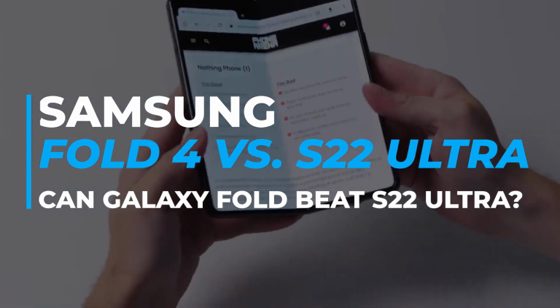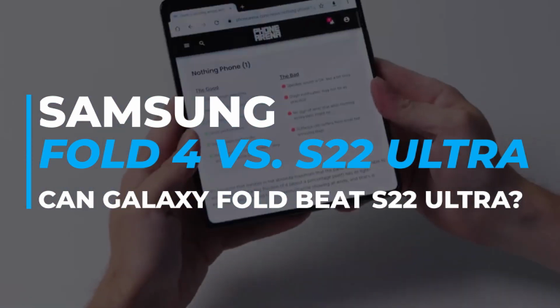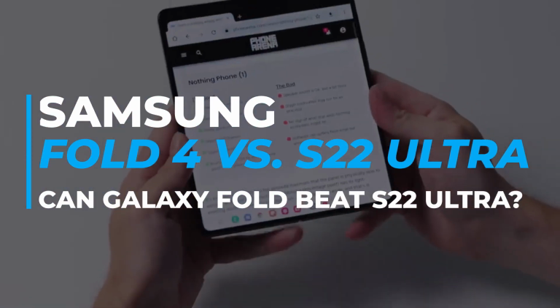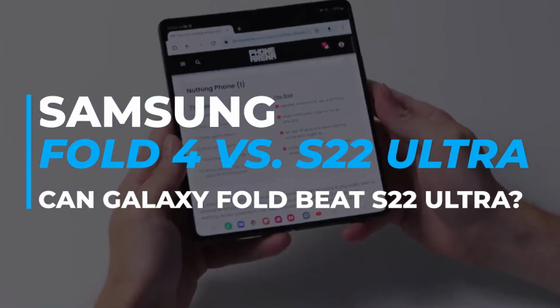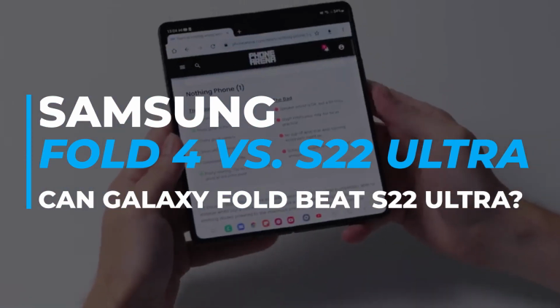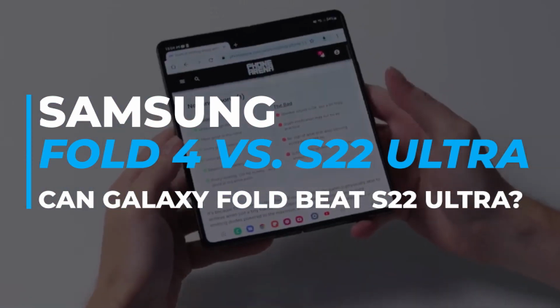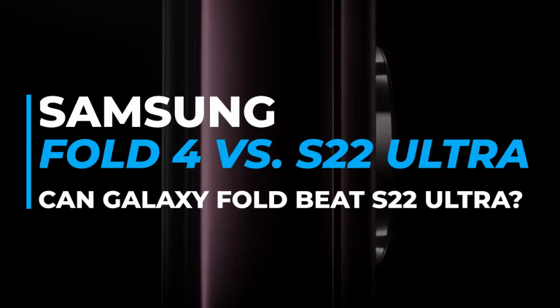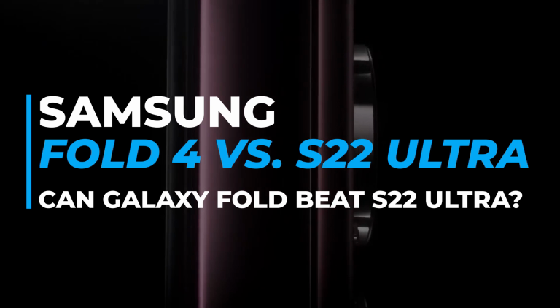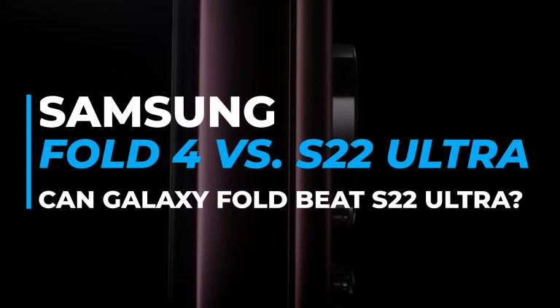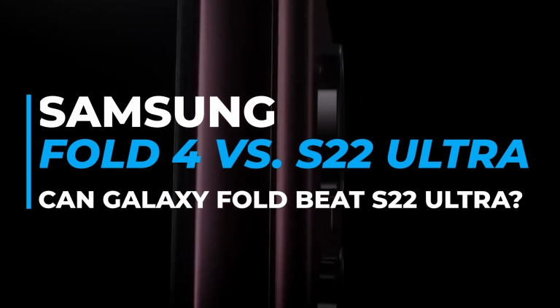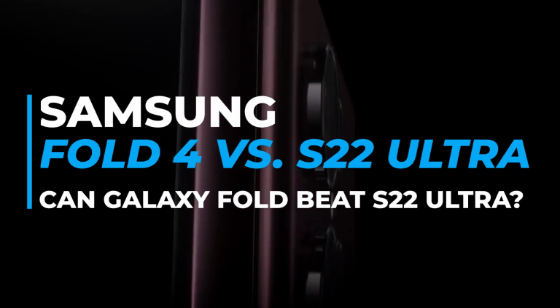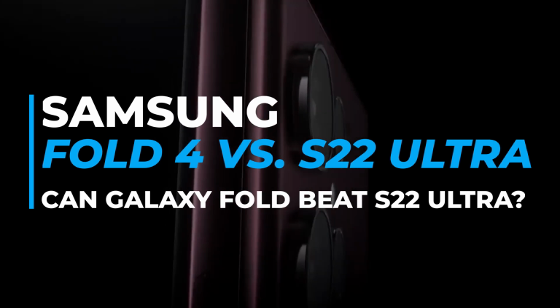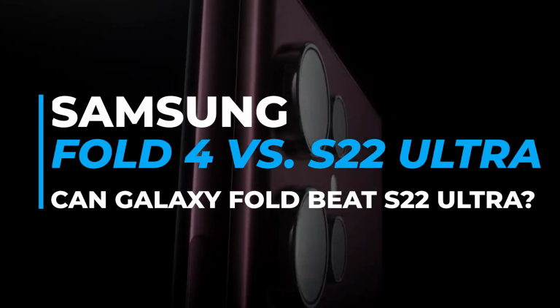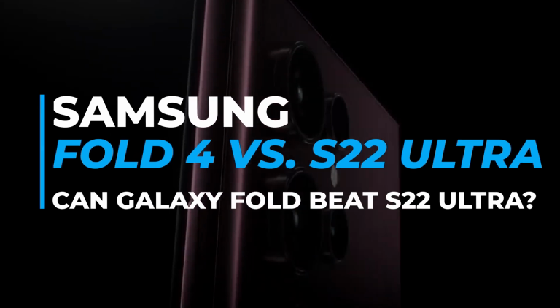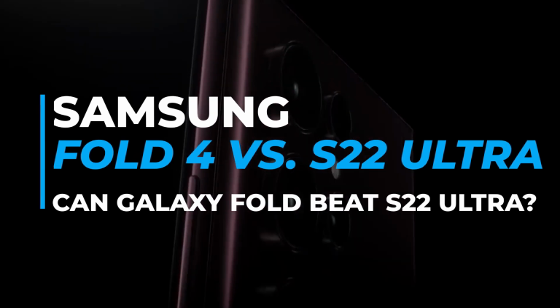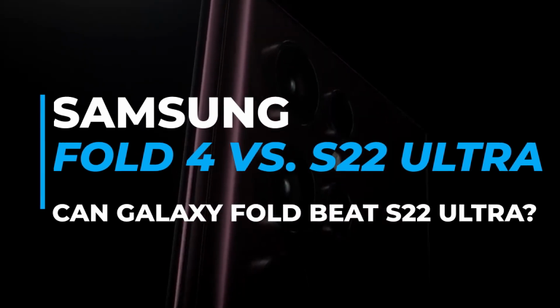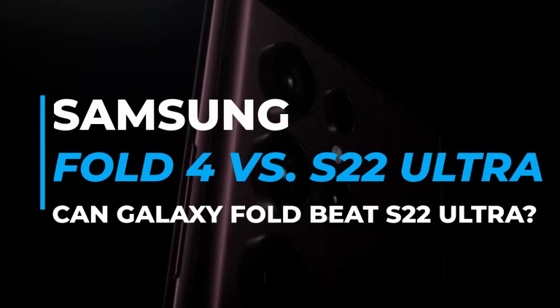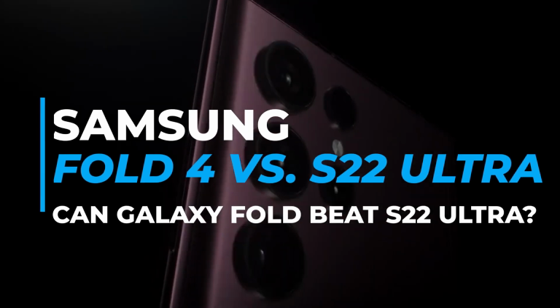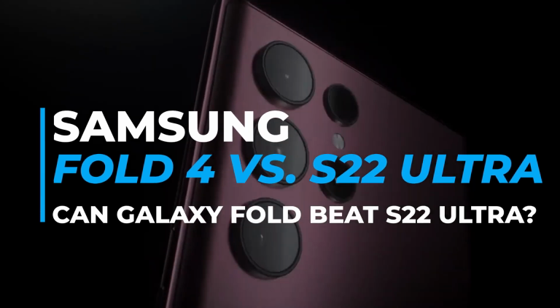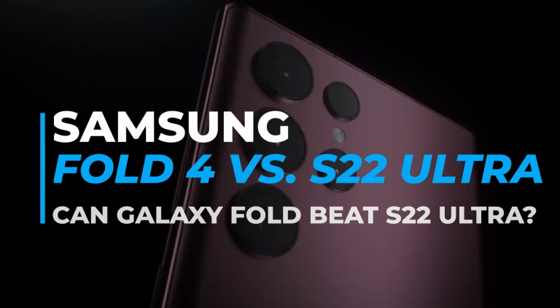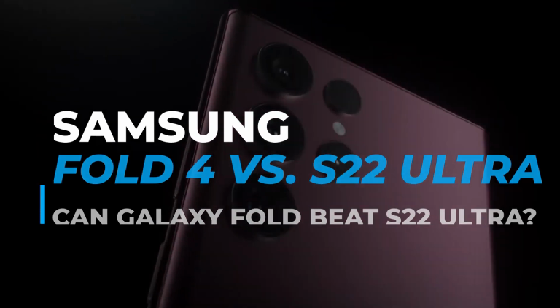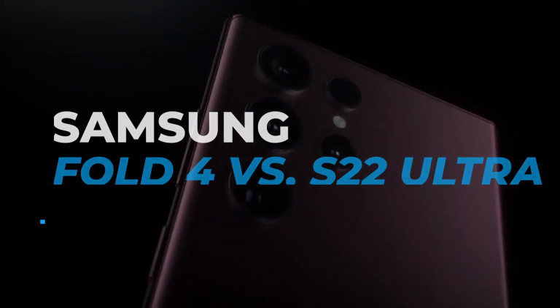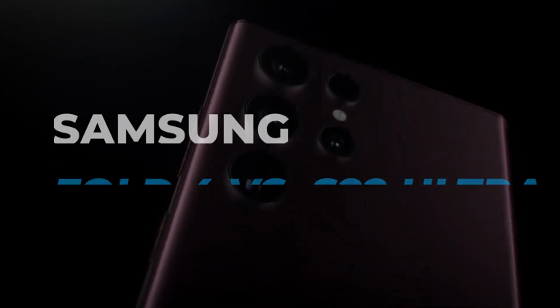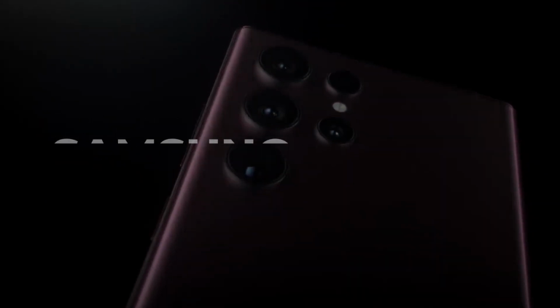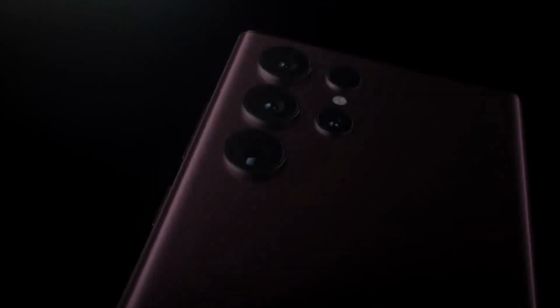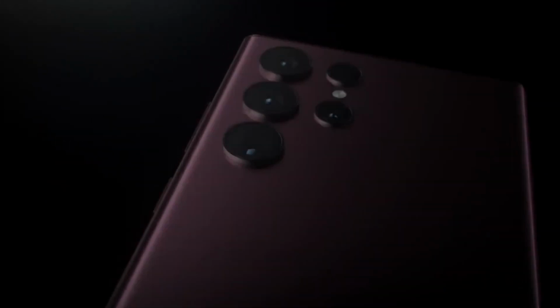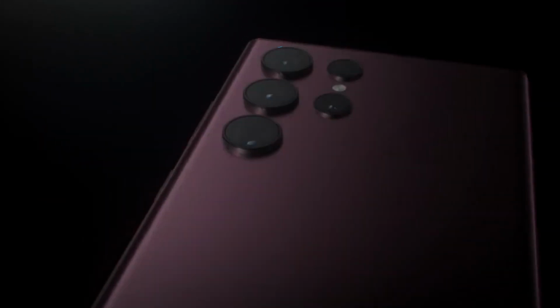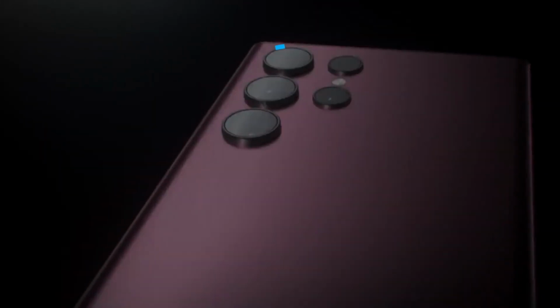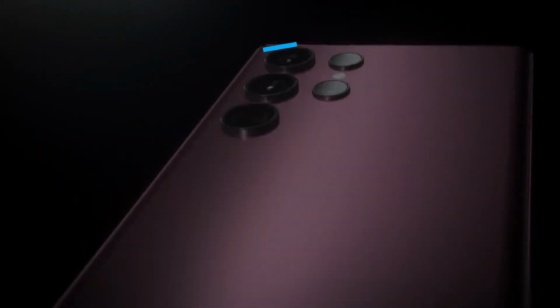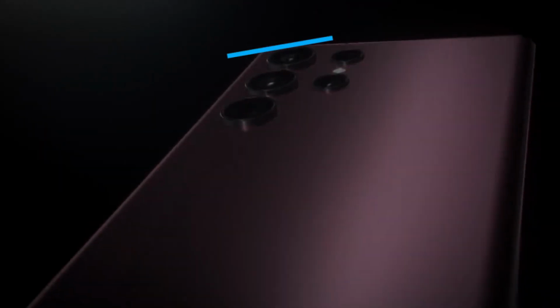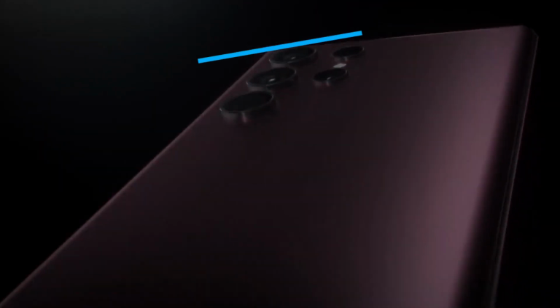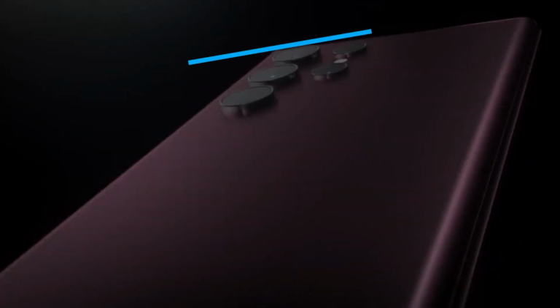Can Galaxy Fold beat S22 Ultra in comparison and features? Let's get started.